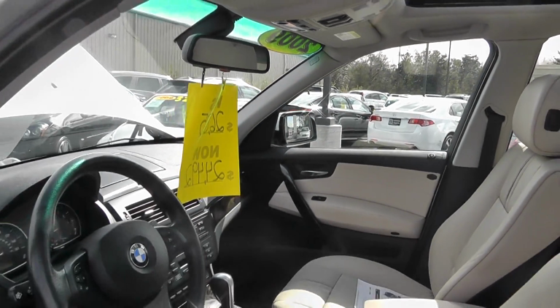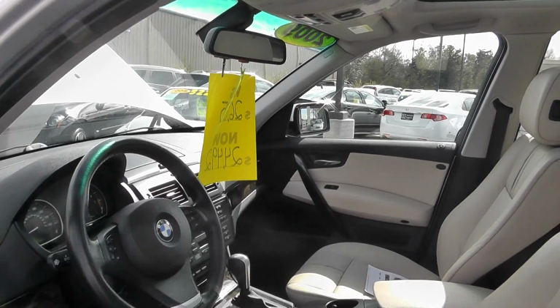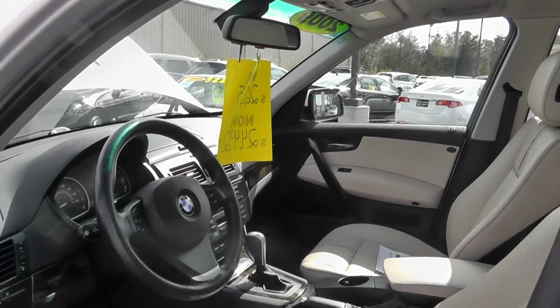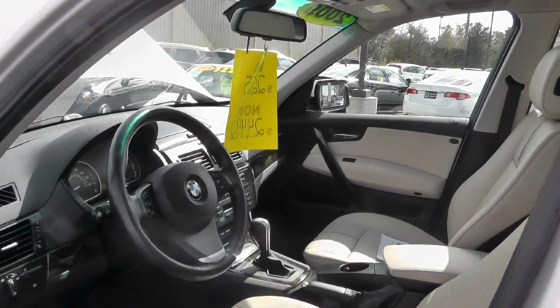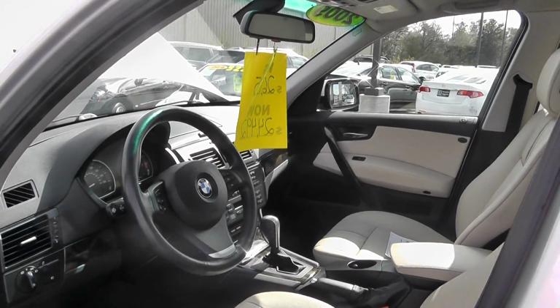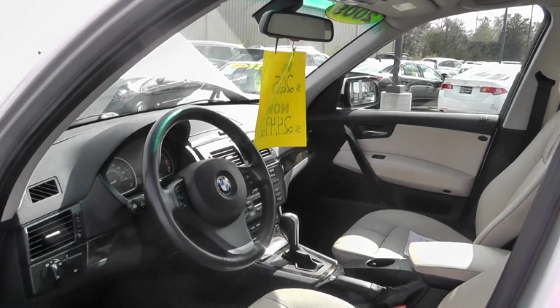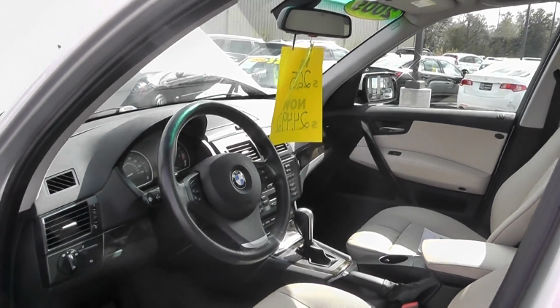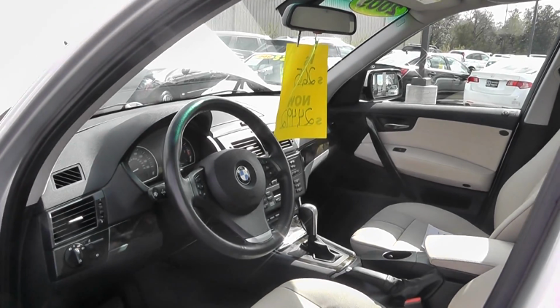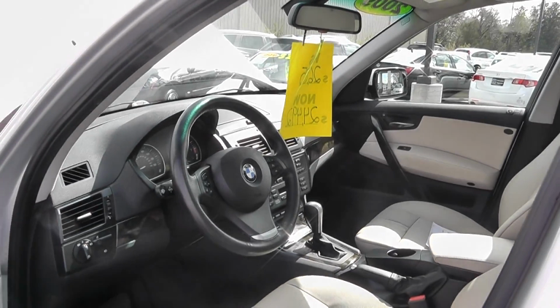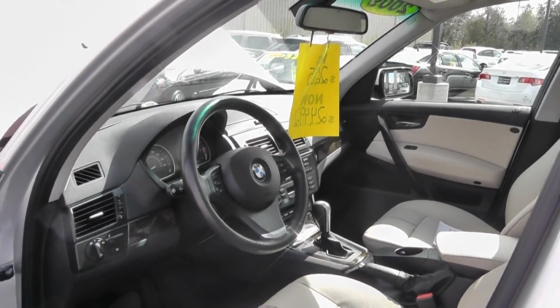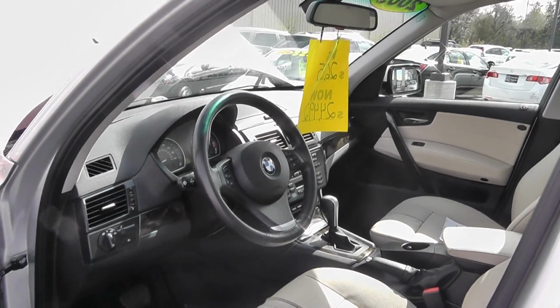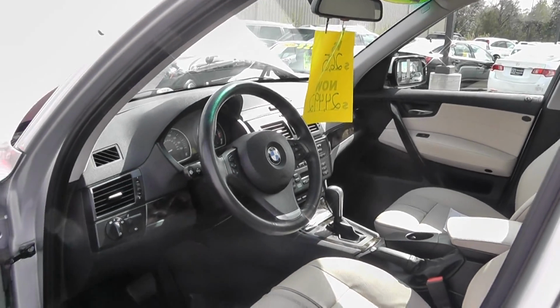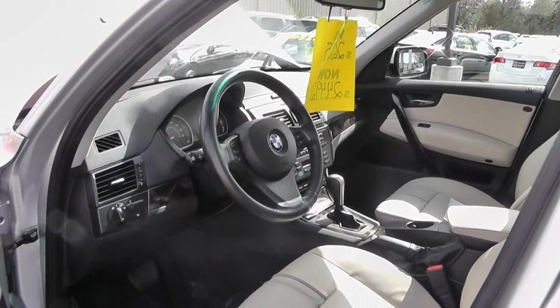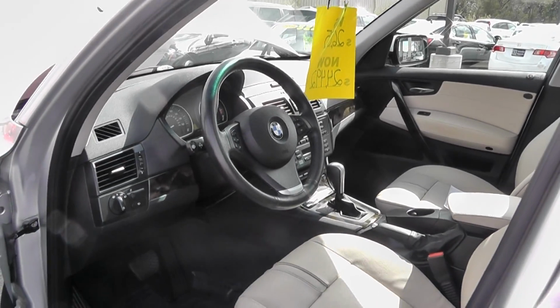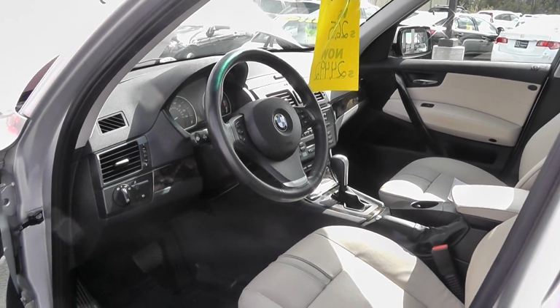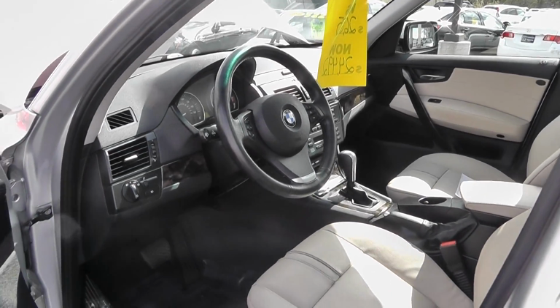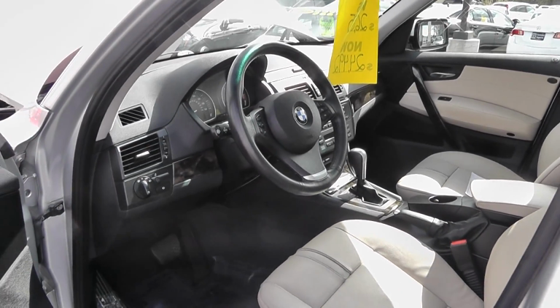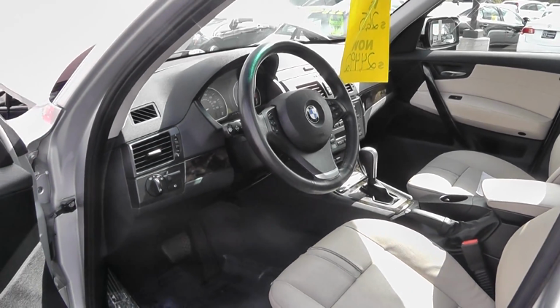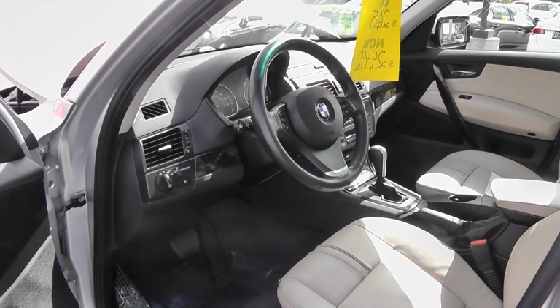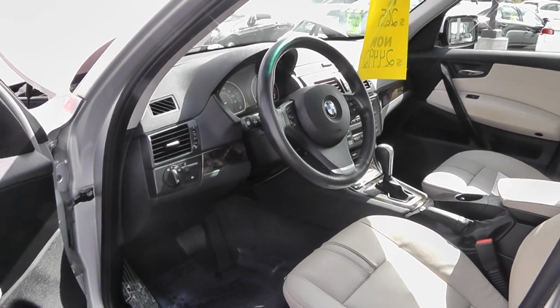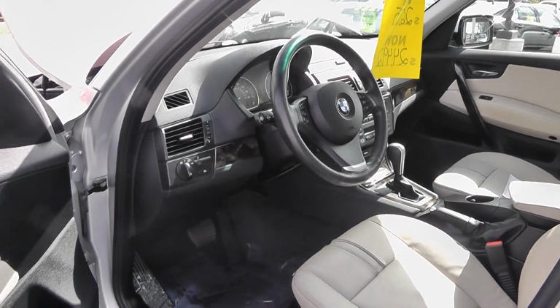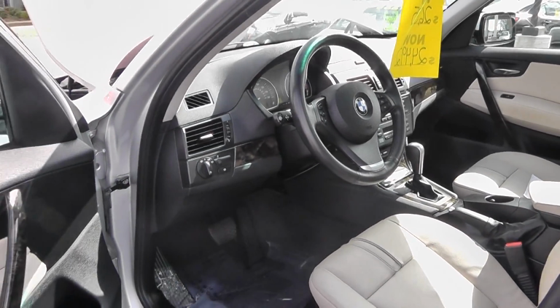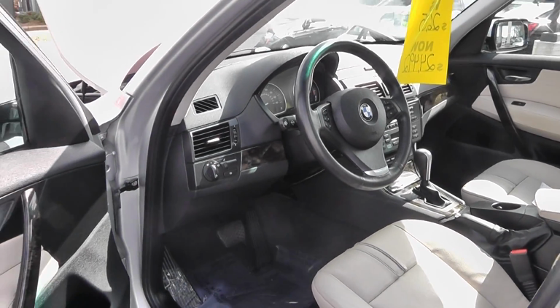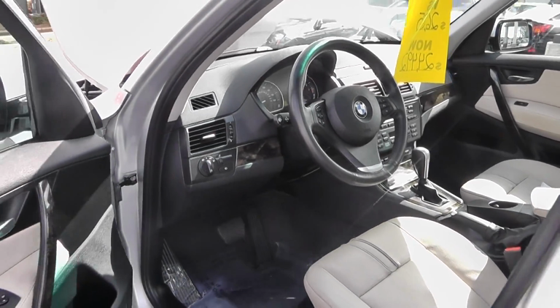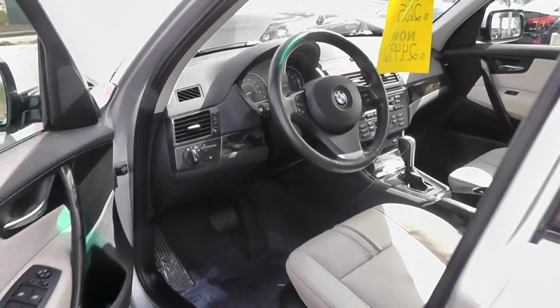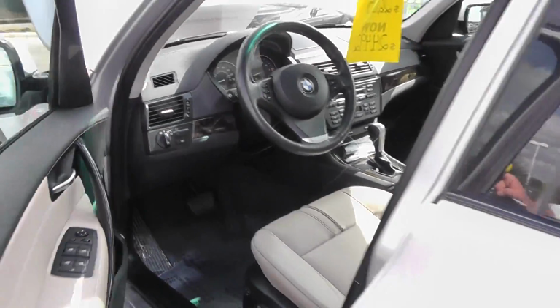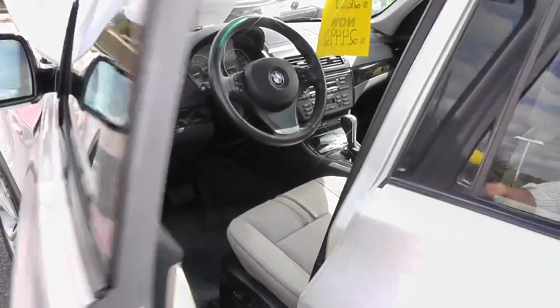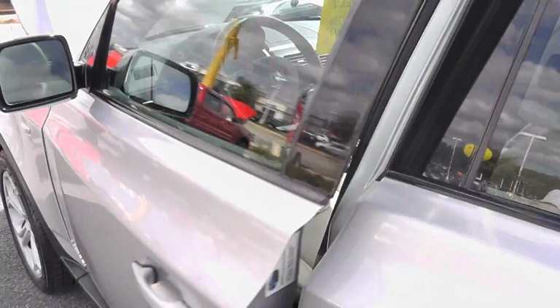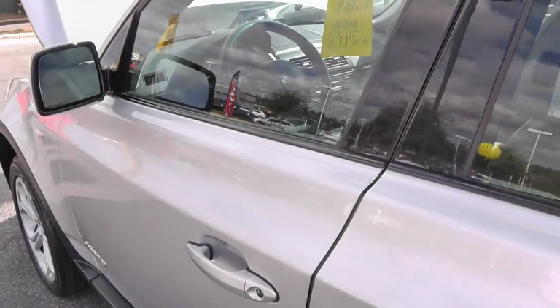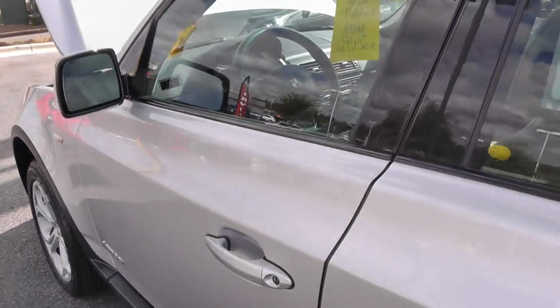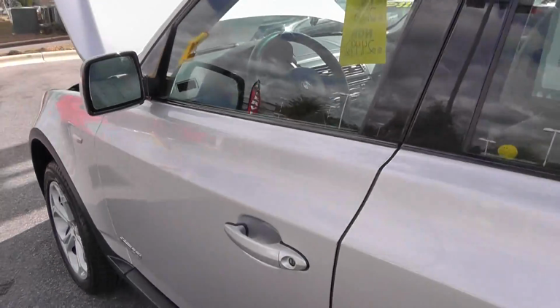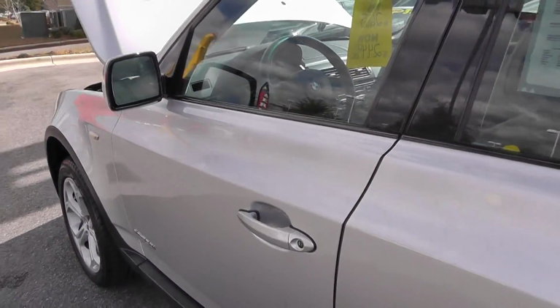BMW is German-engineered, so they are set for reliability. It's got a five-star crash rating.